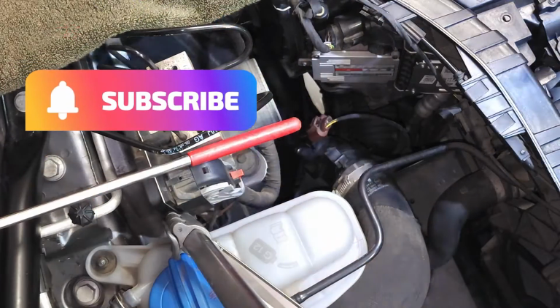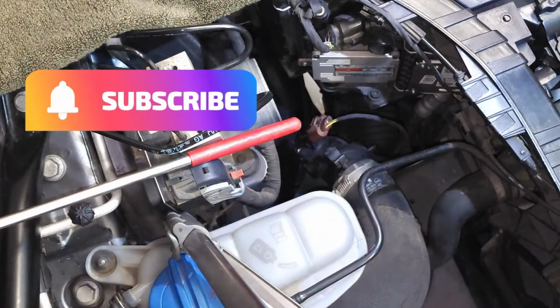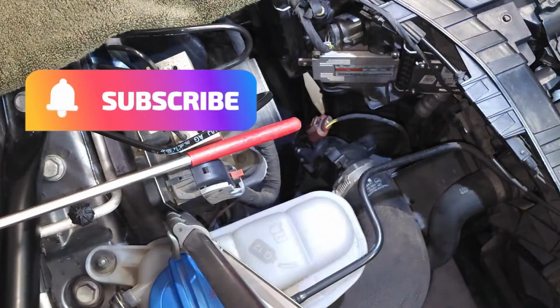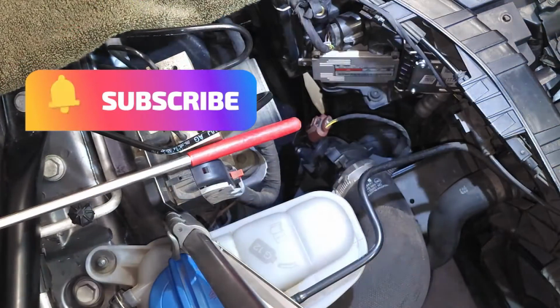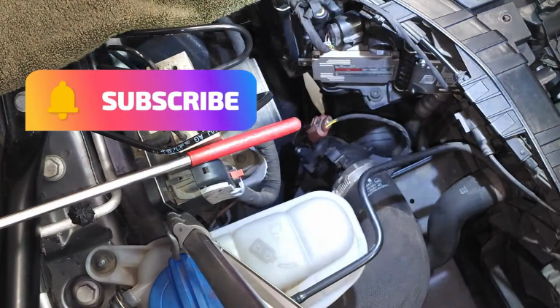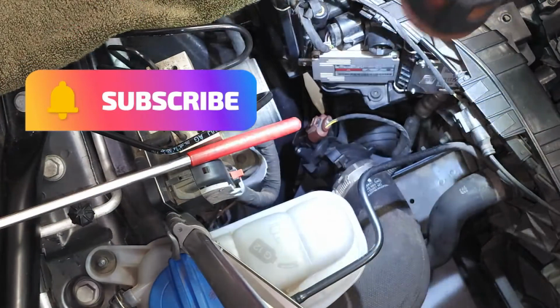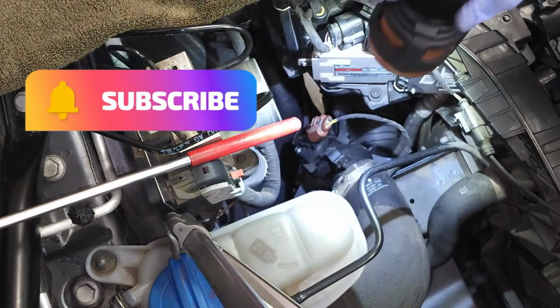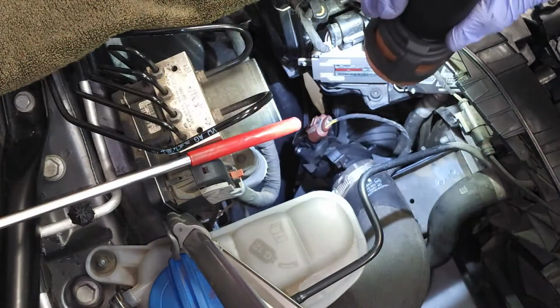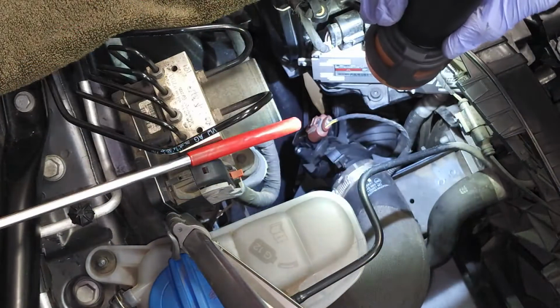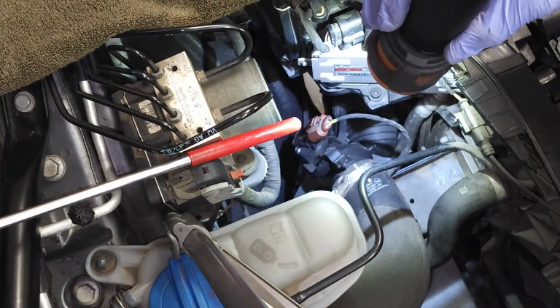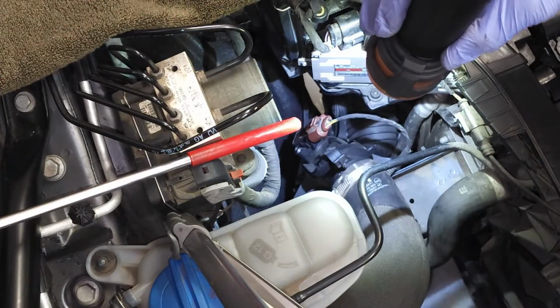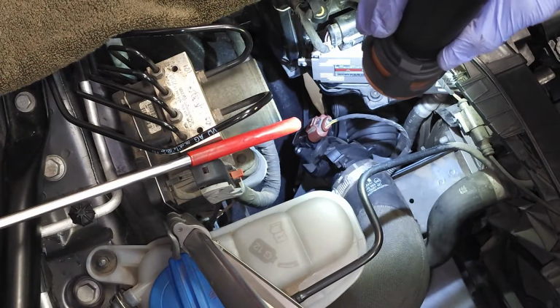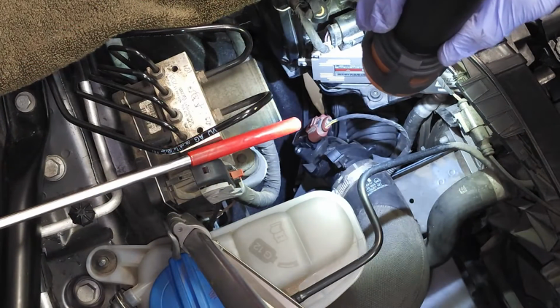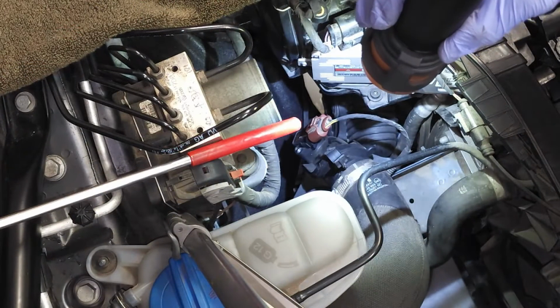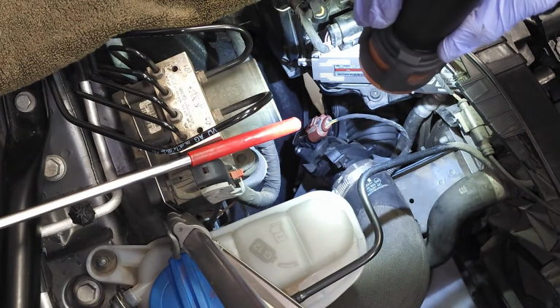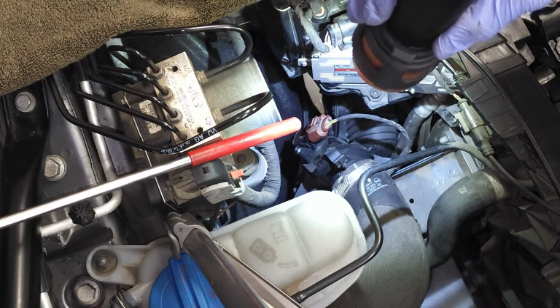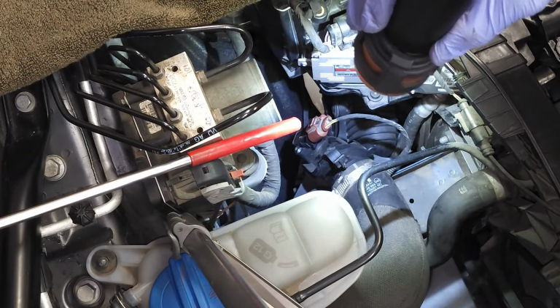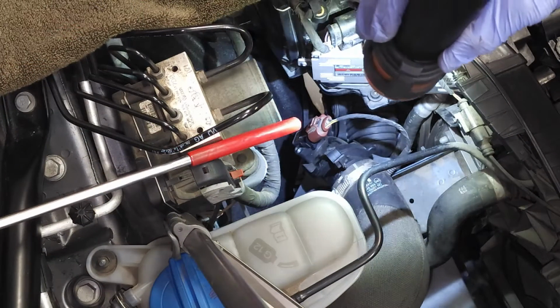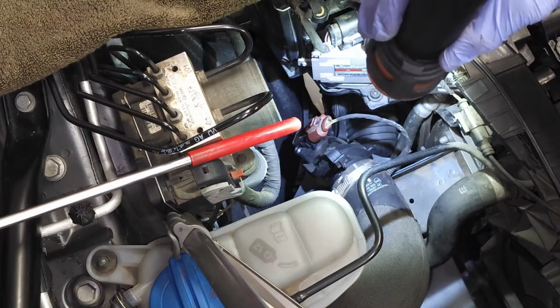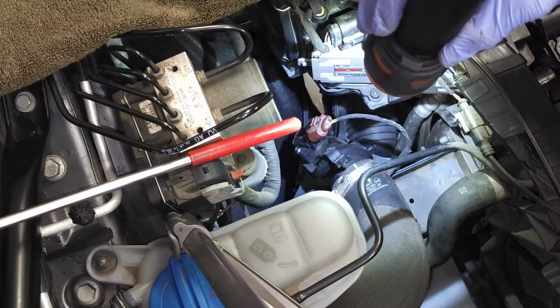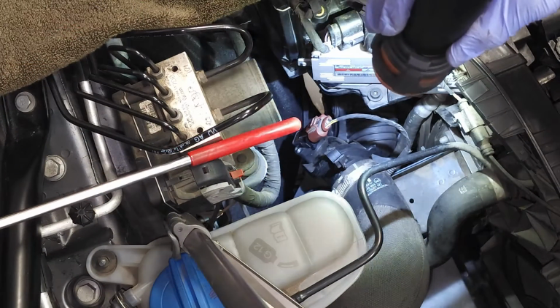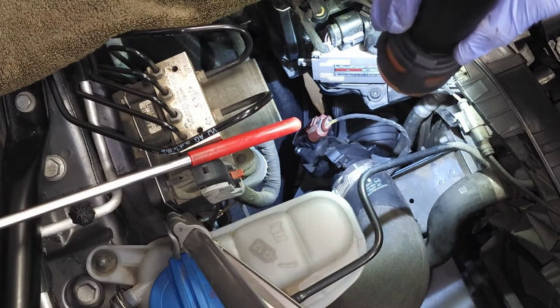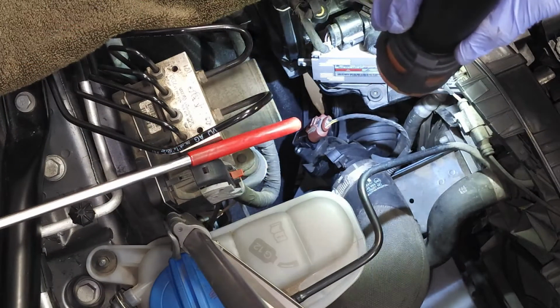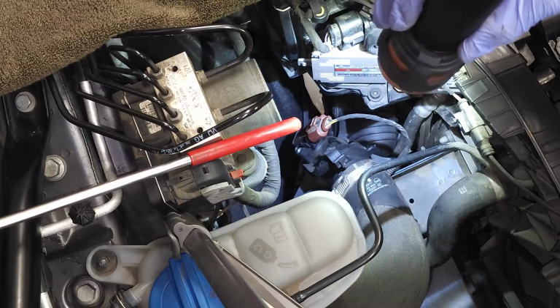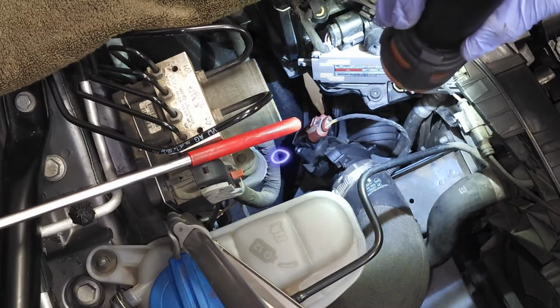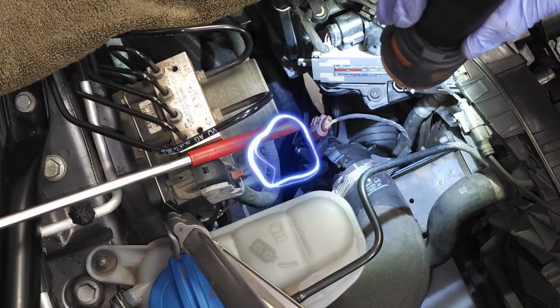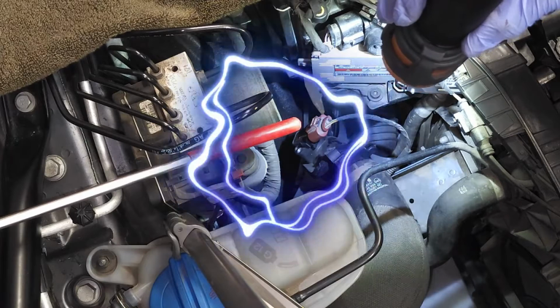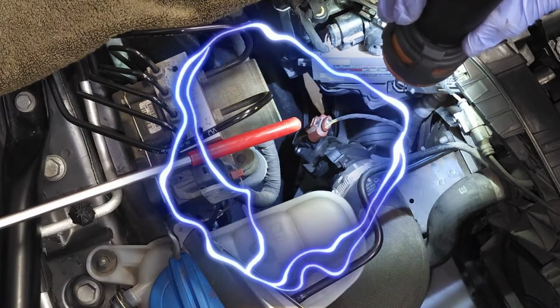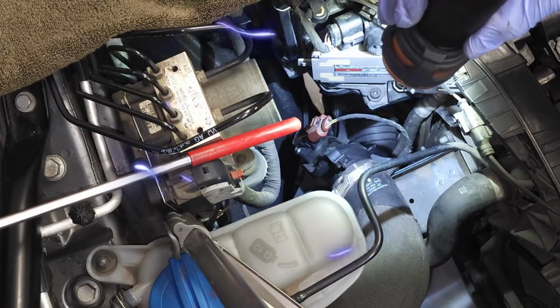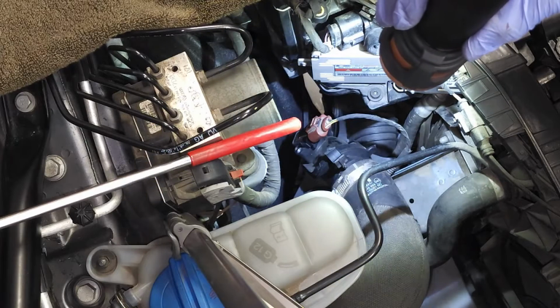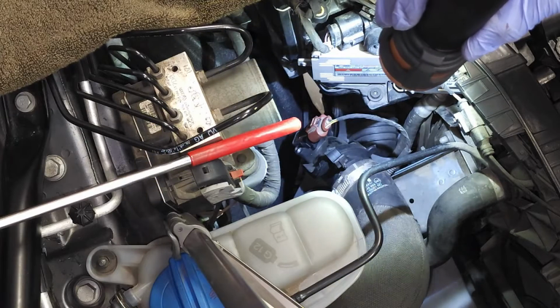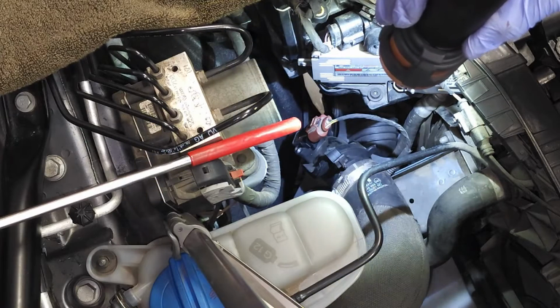Your sensor is located right there on the driver's side — you can see the red connector.